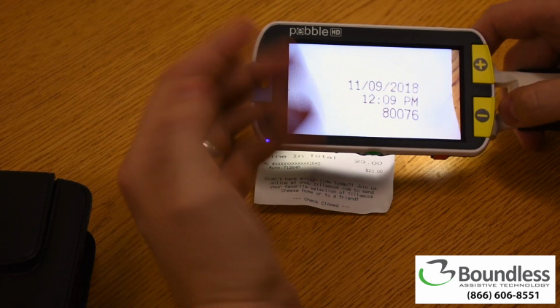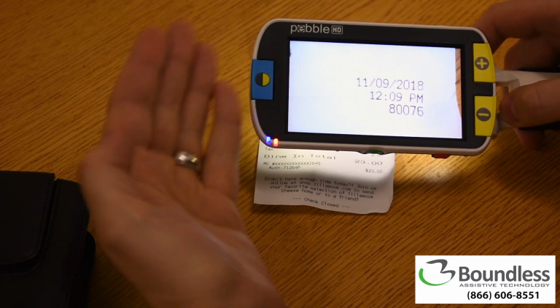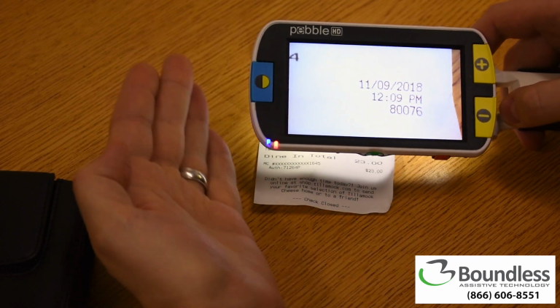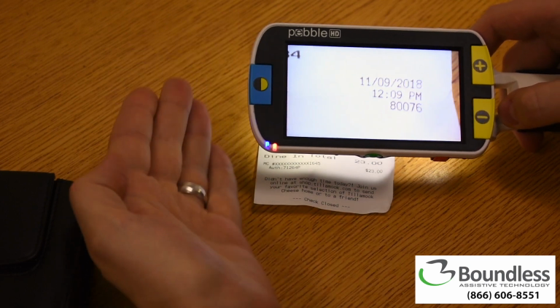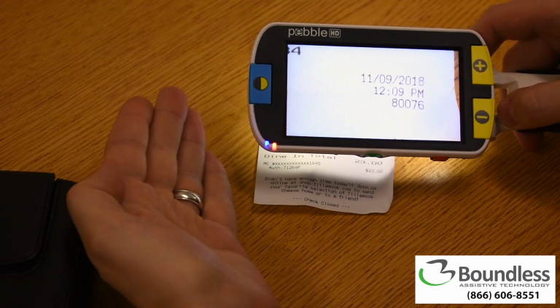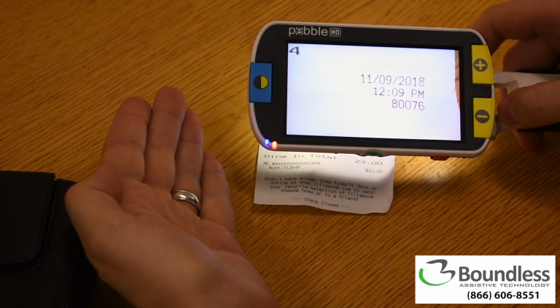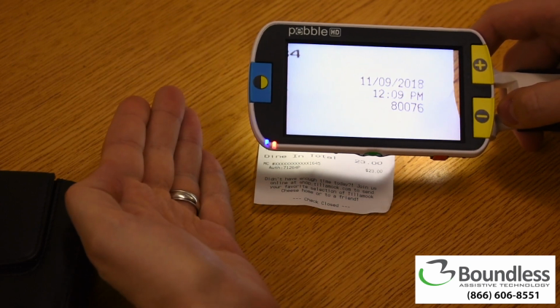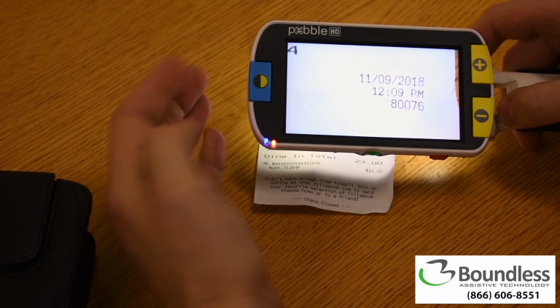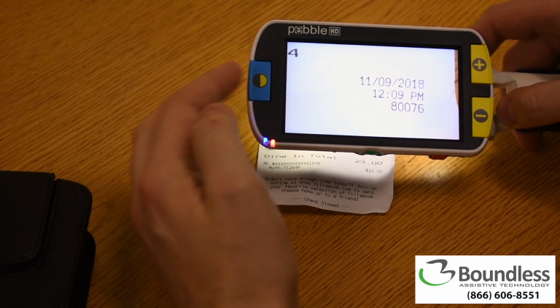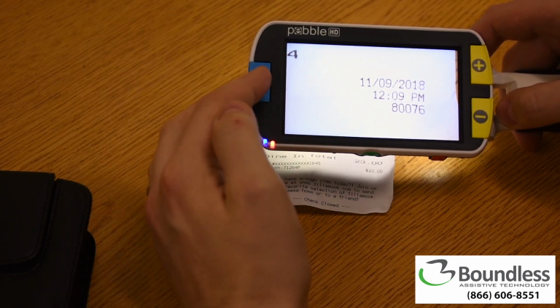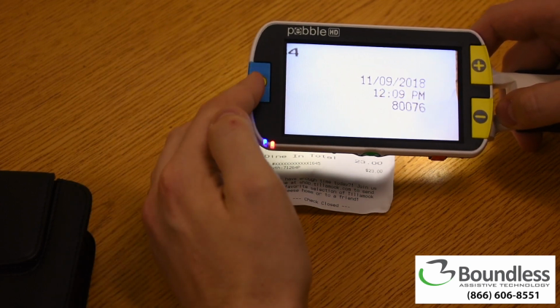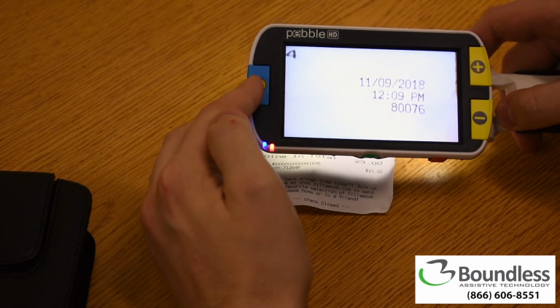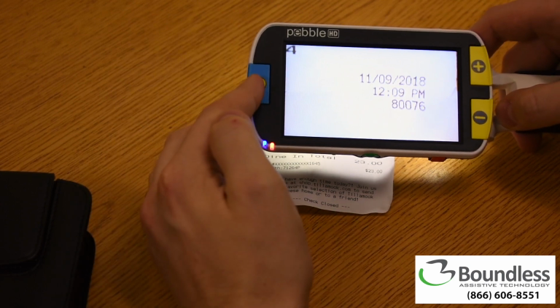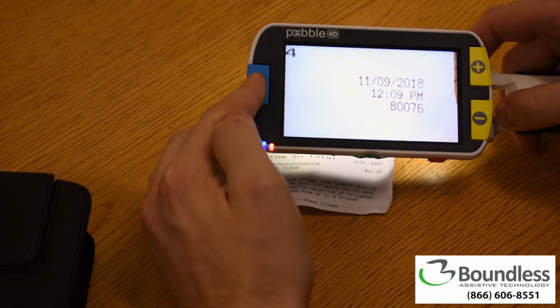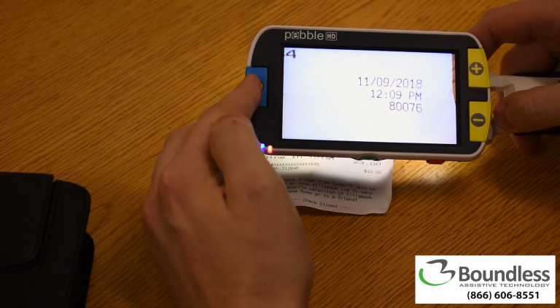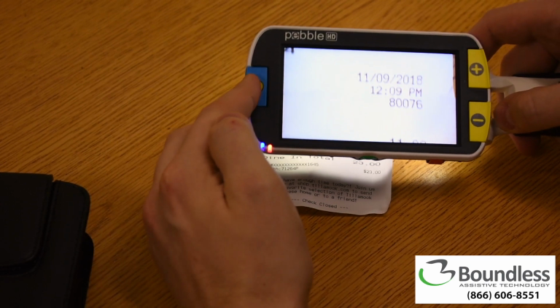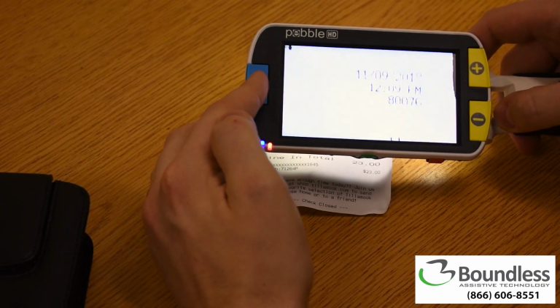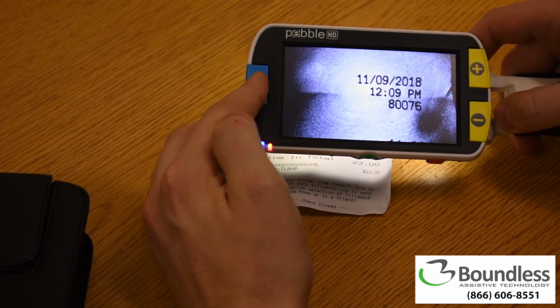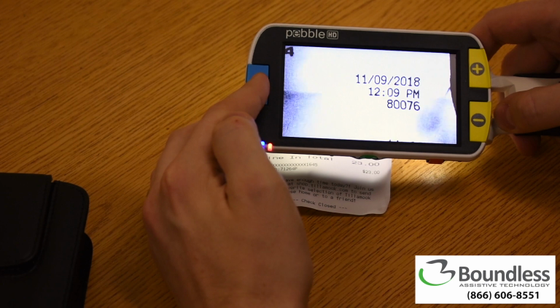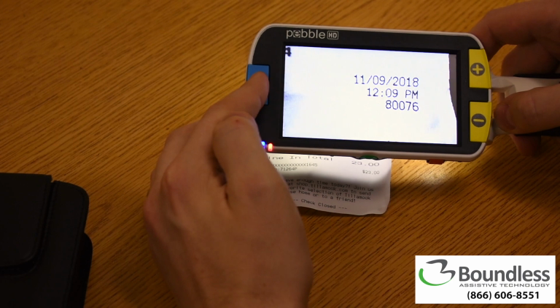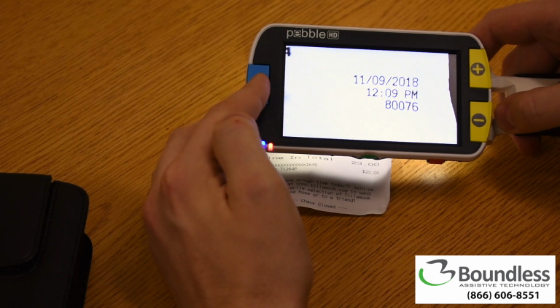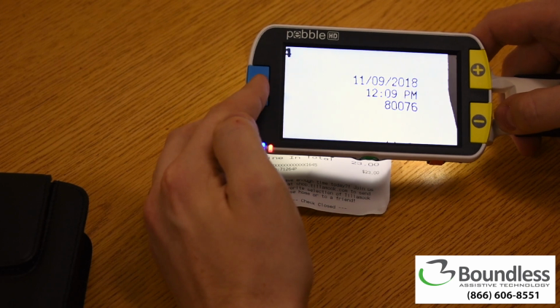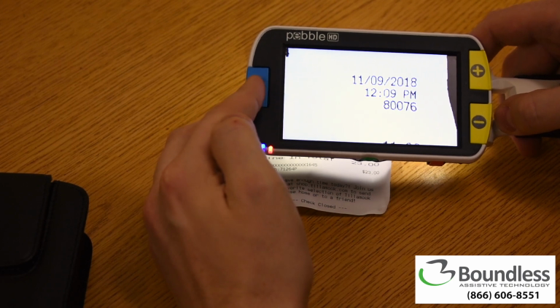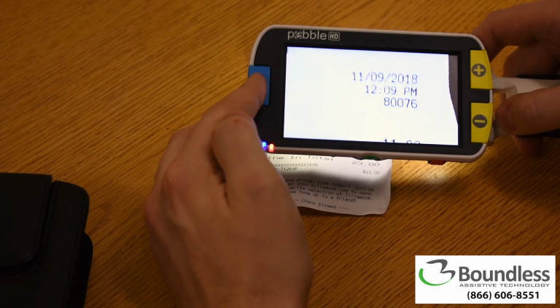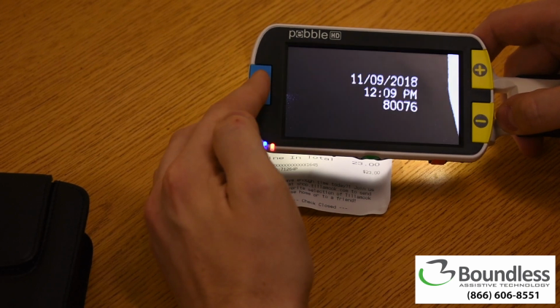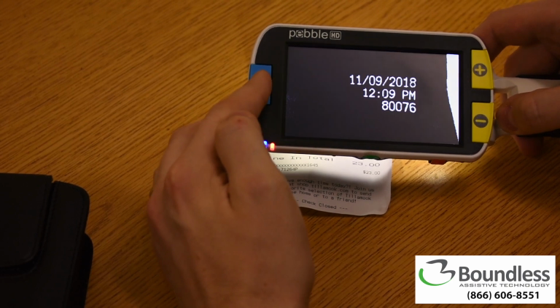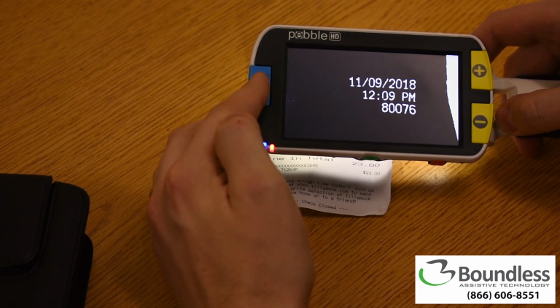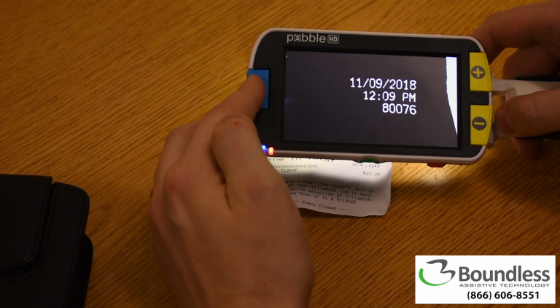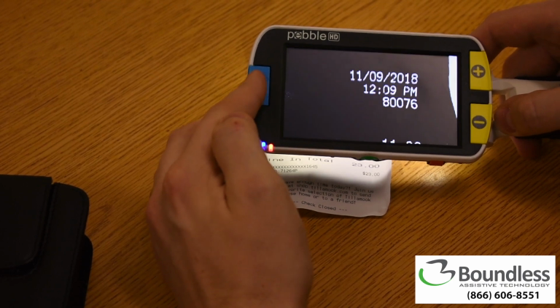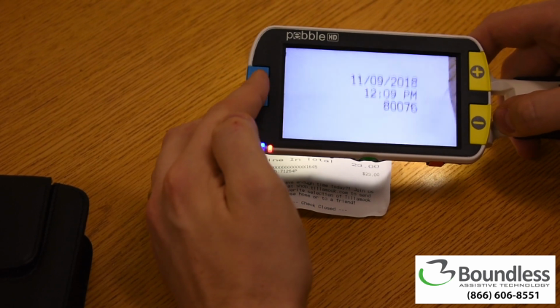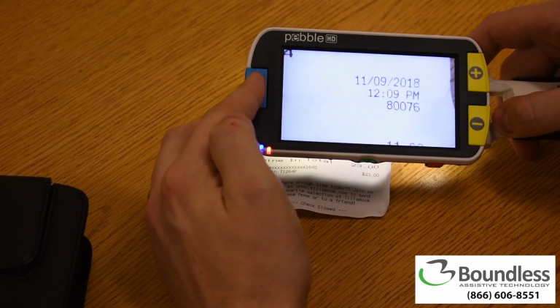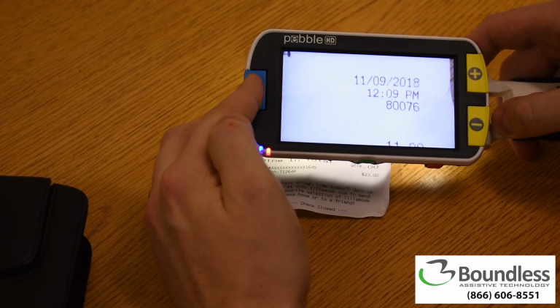On the left side of the screen, one can adjust the image with several different color modes that can increase contrast.